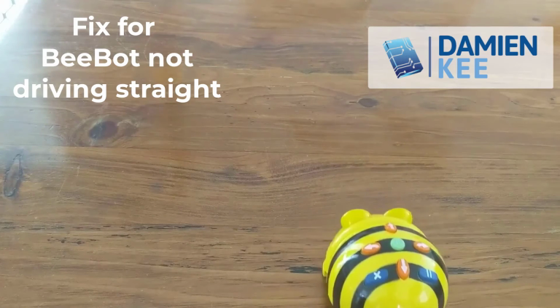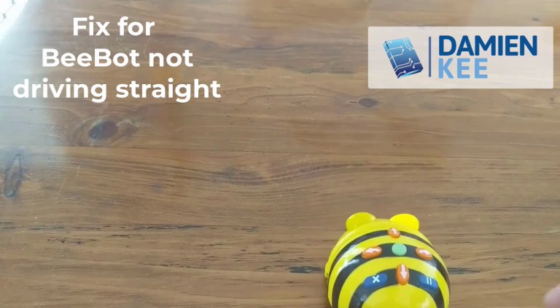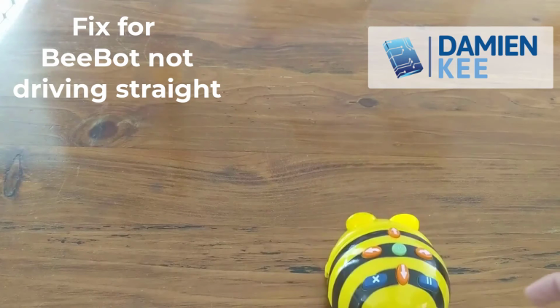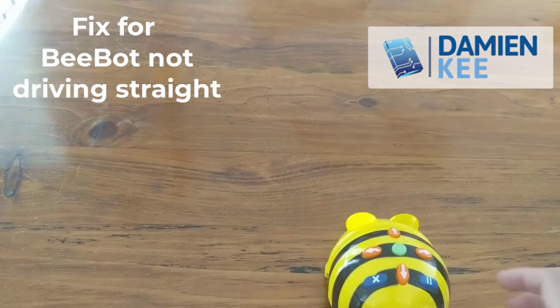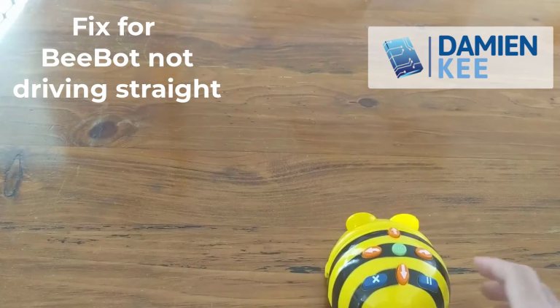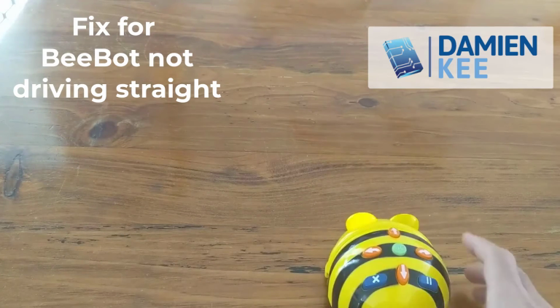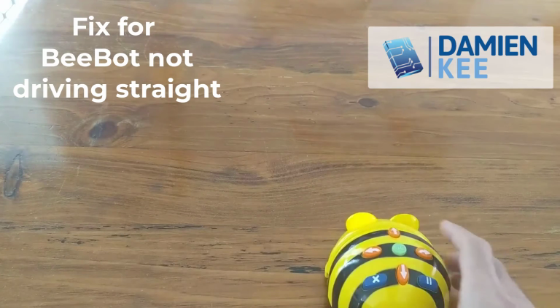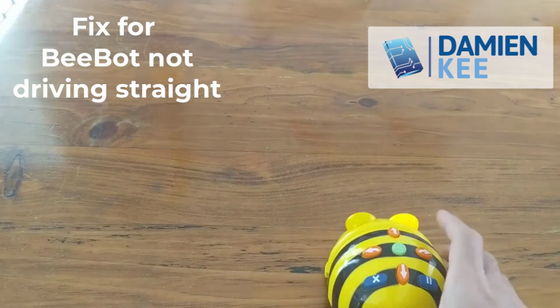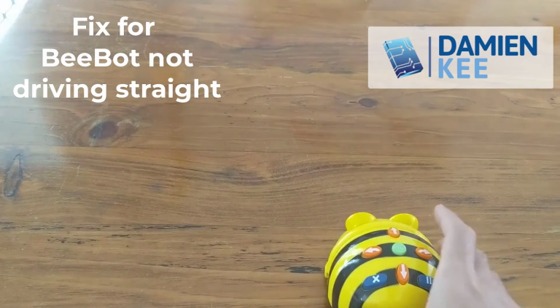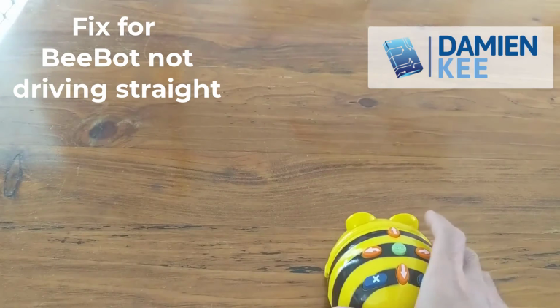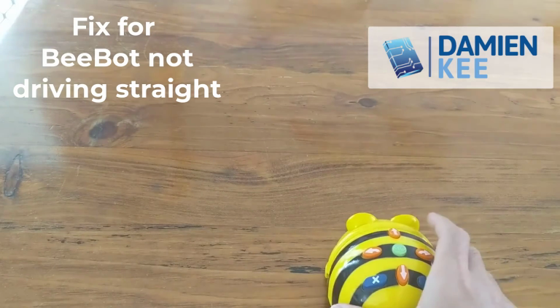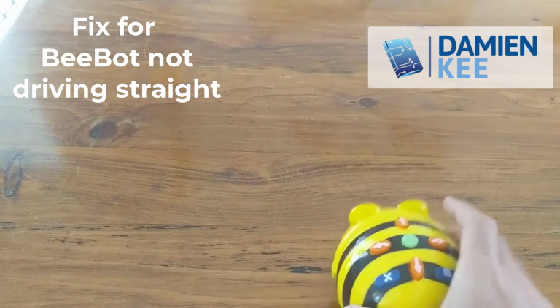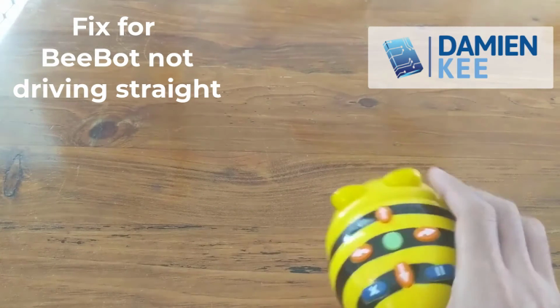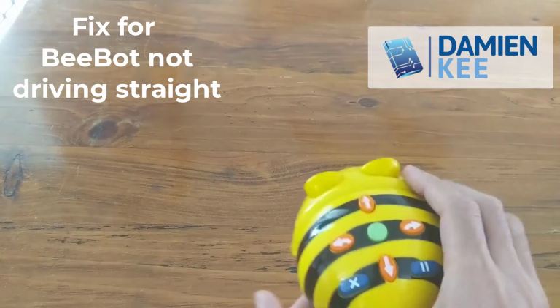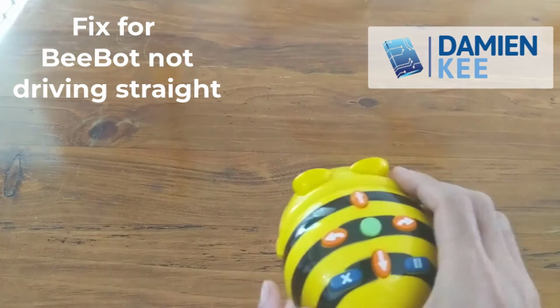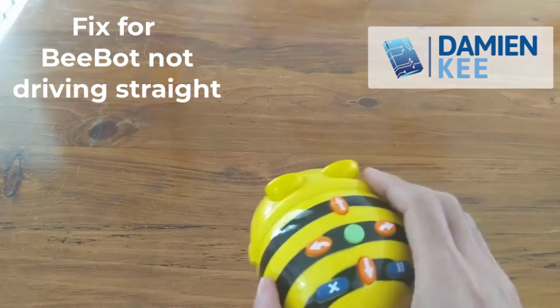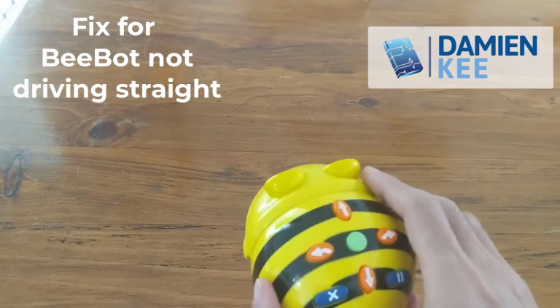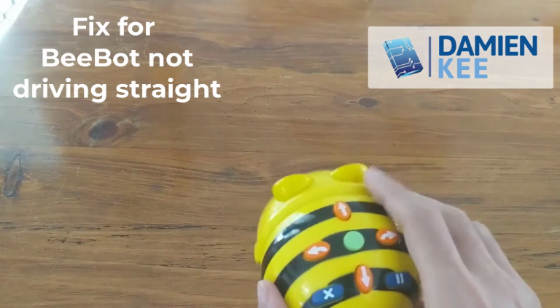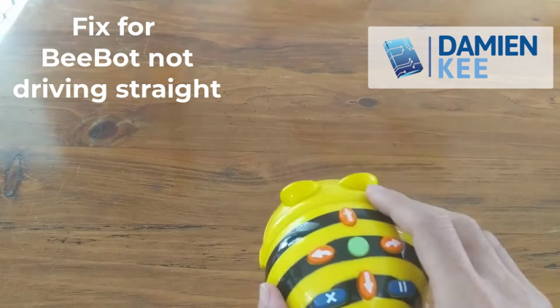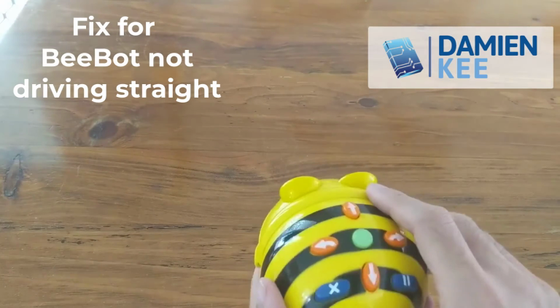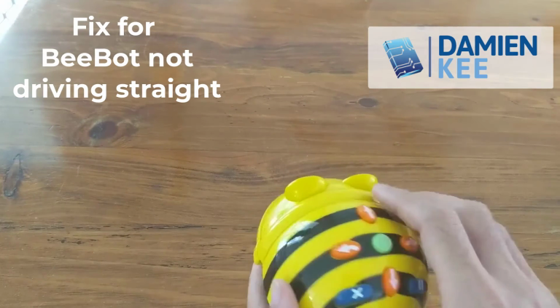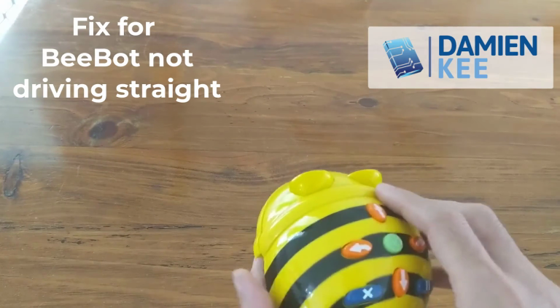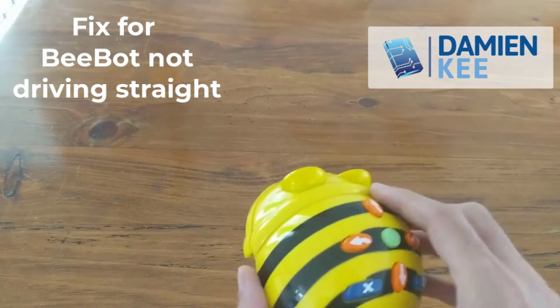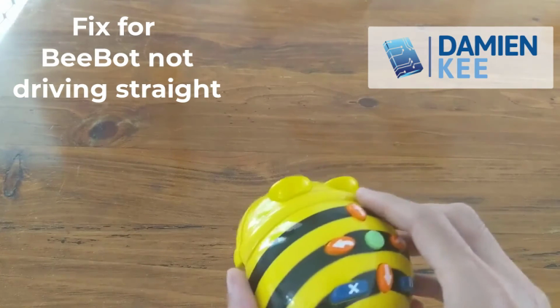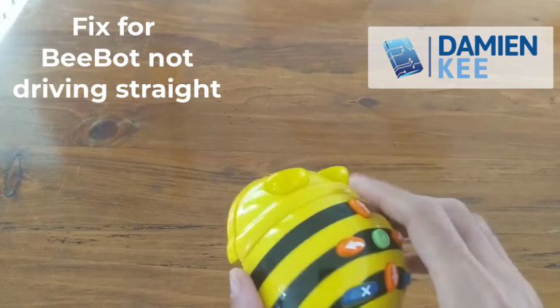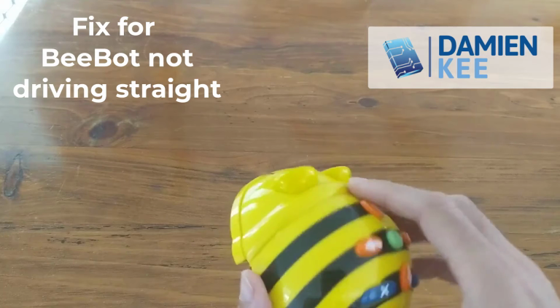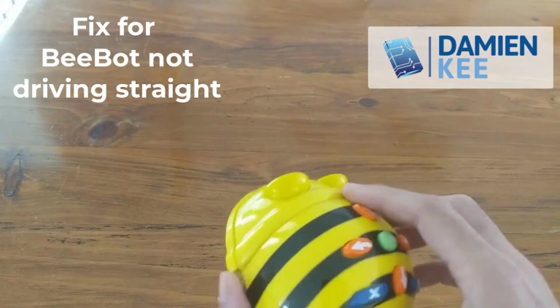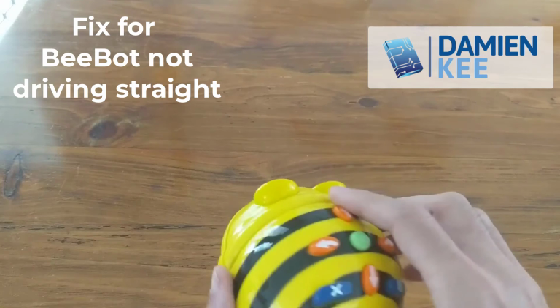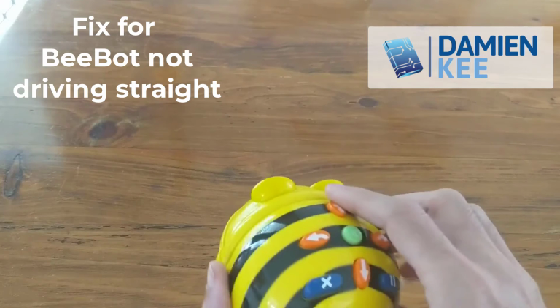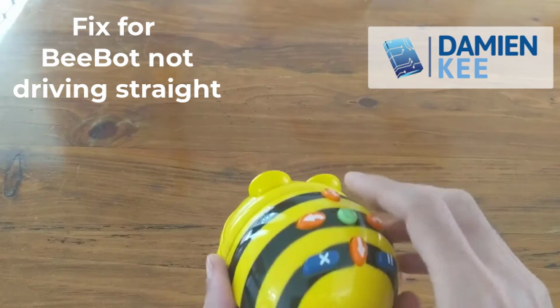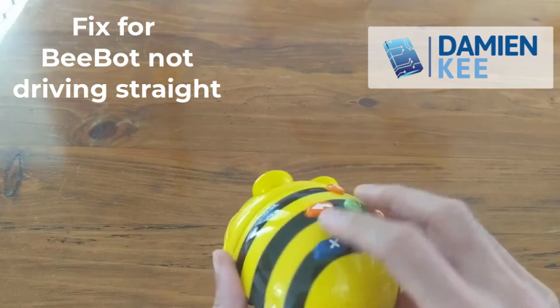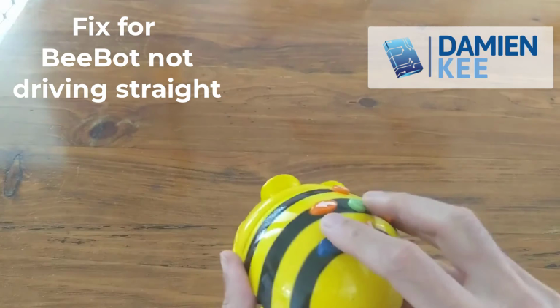Going backwards, not too bad. So one of the best ways I've found to fix this, if it is fixable, is what I'm going to do next.